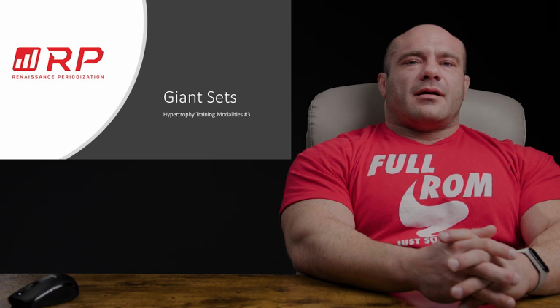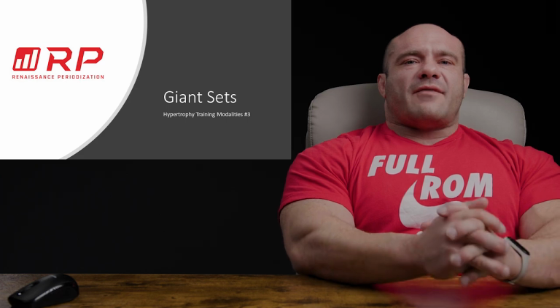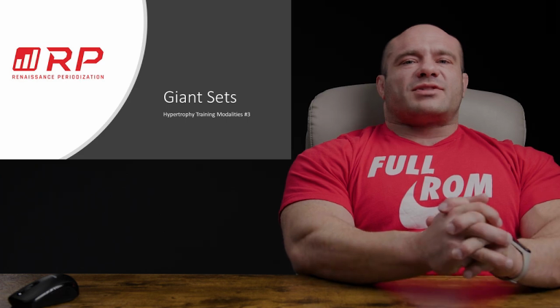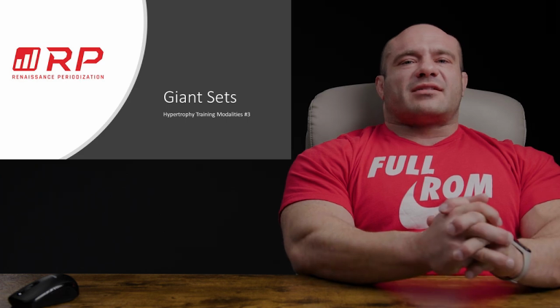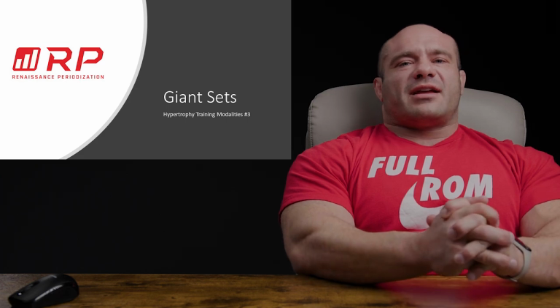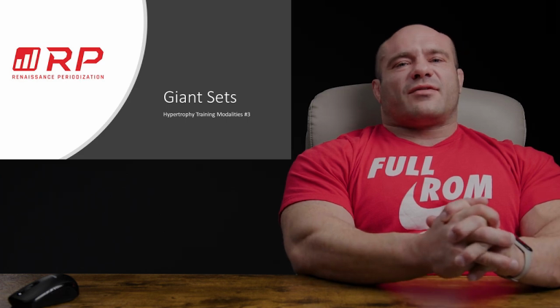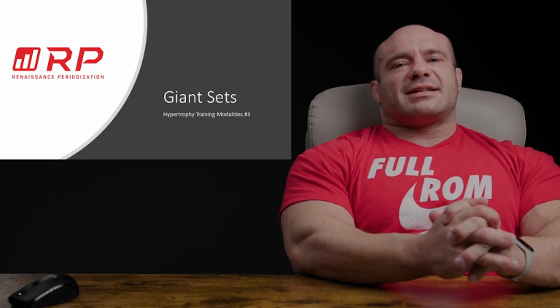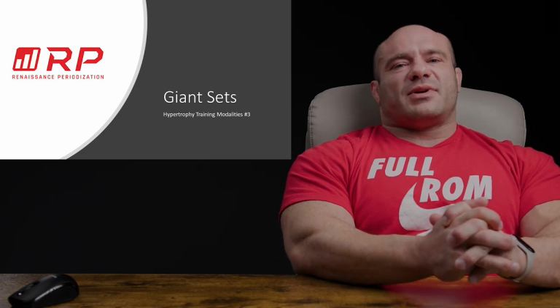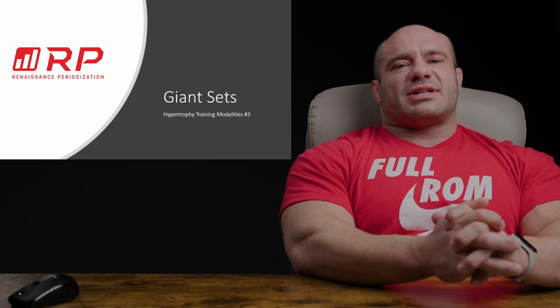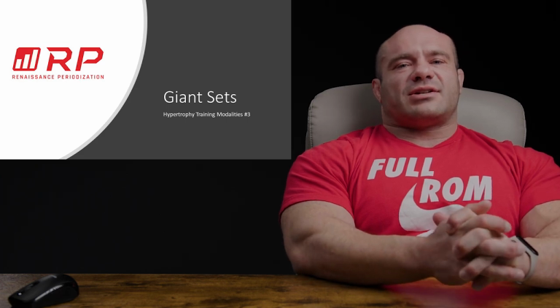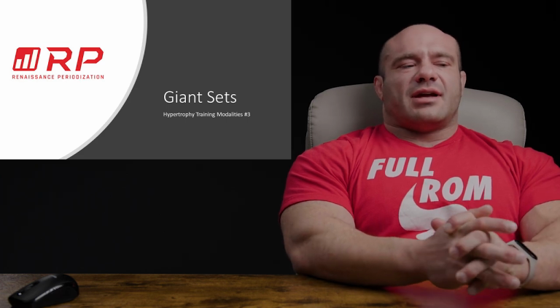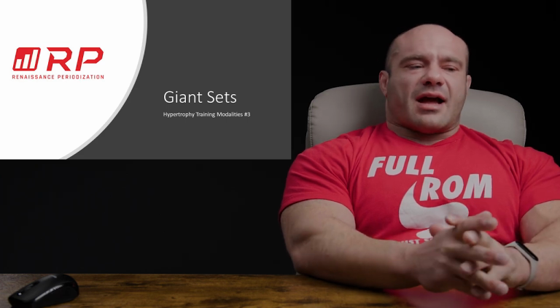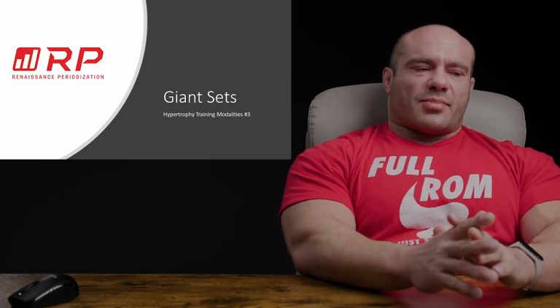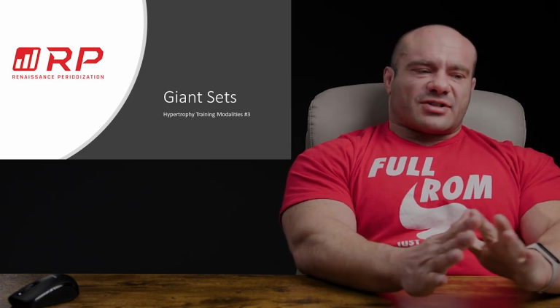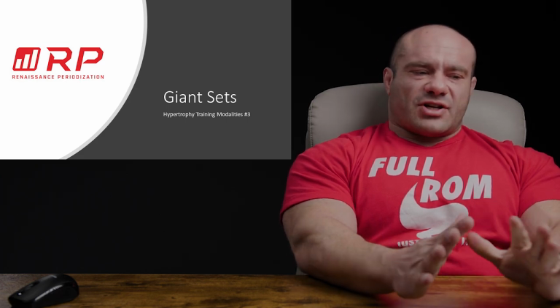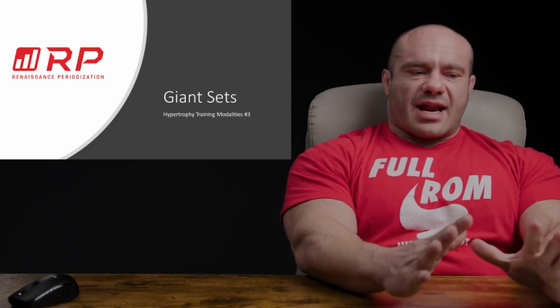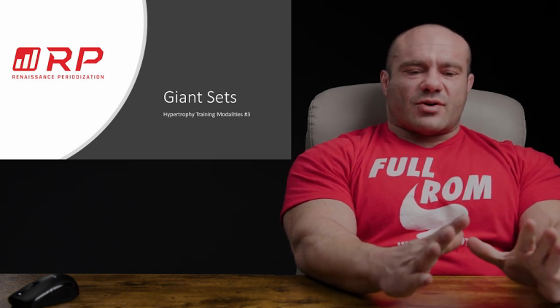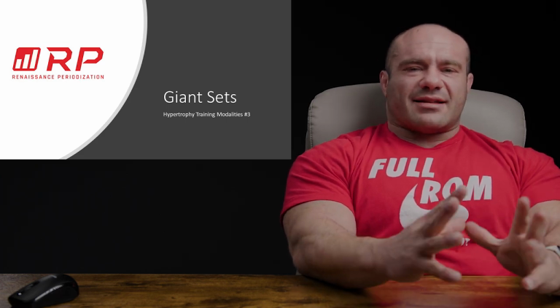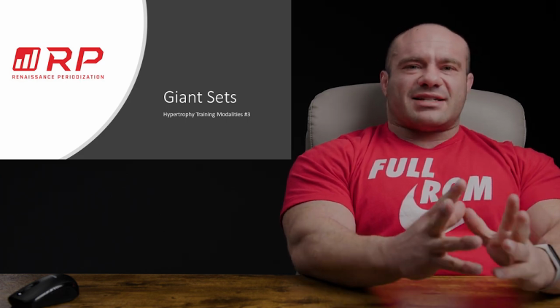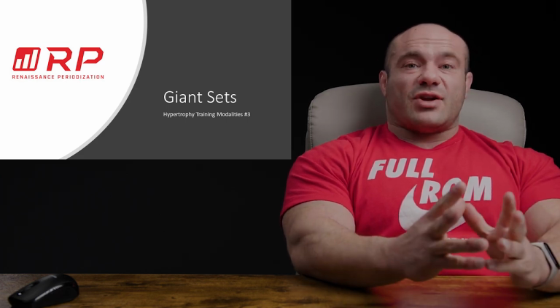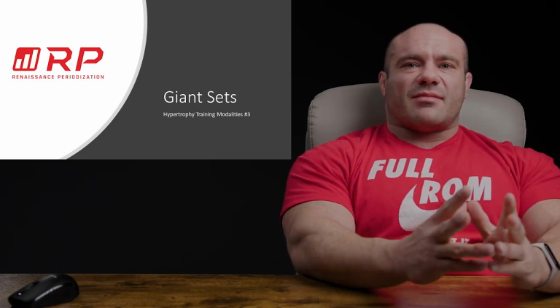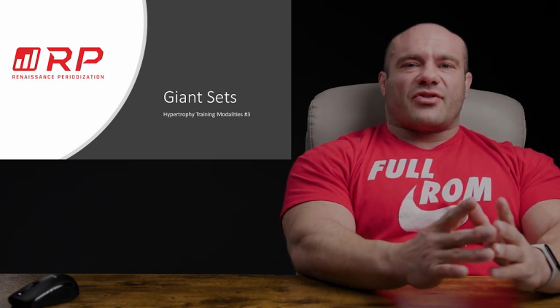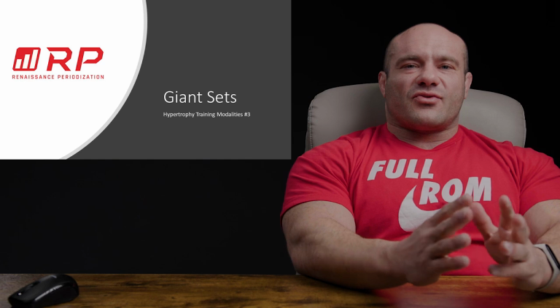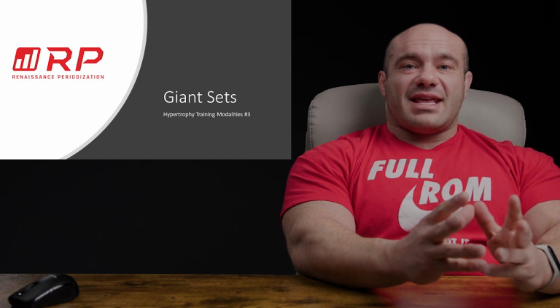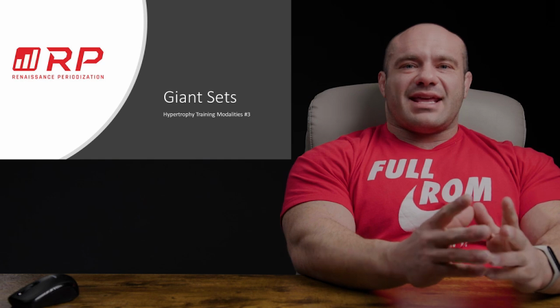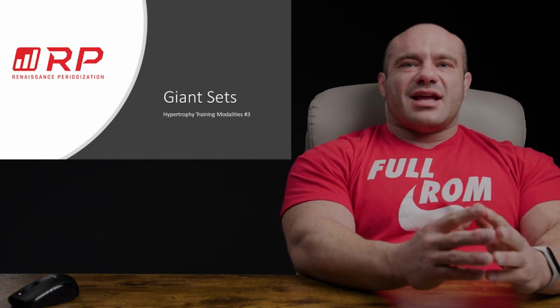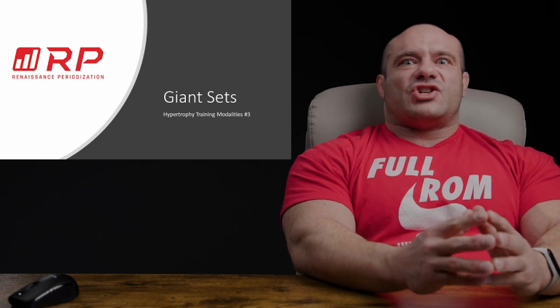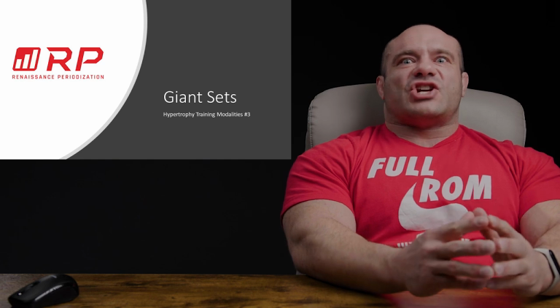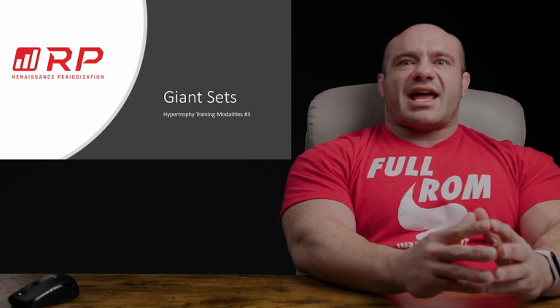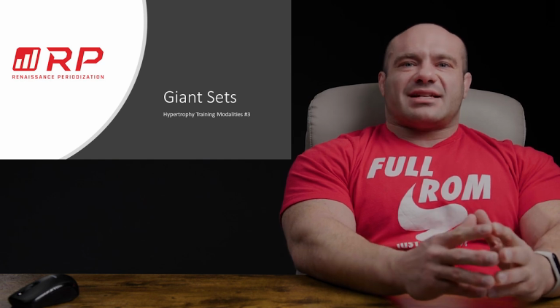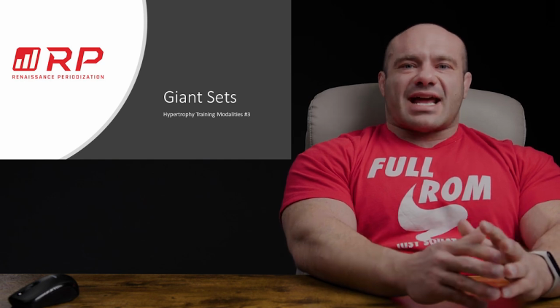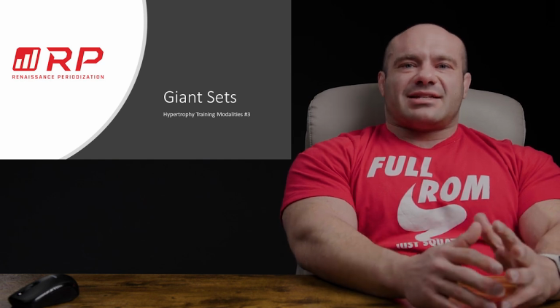Hey folks, Dr. Mike here for Renaissance Periodization. Hypertrophy training modalities, video number three: giant sets.